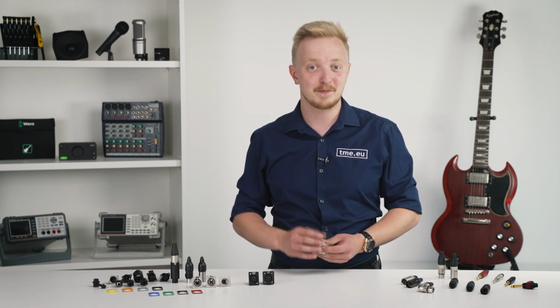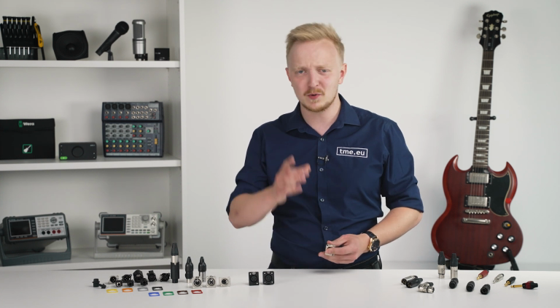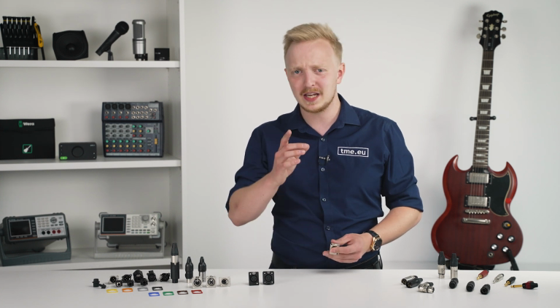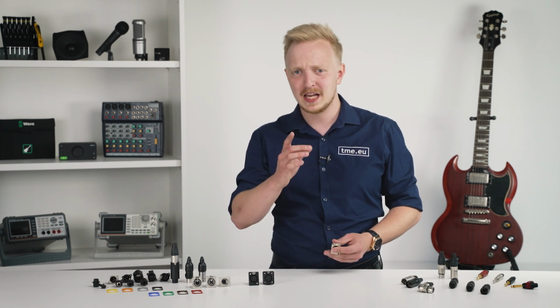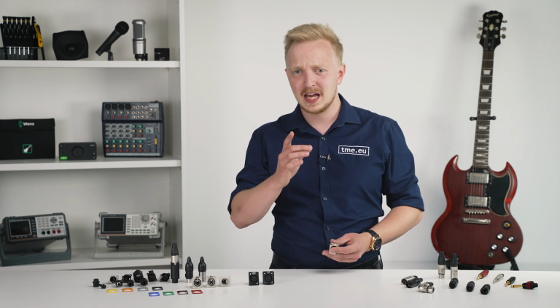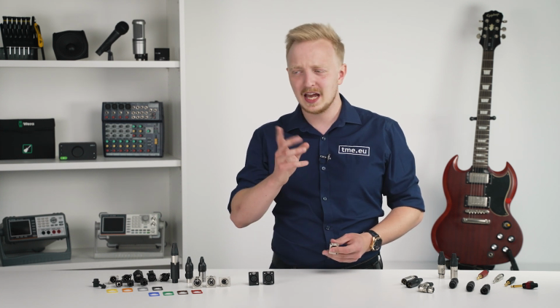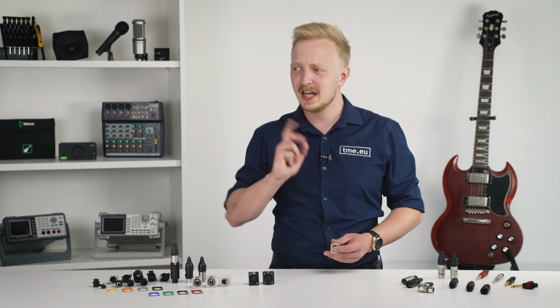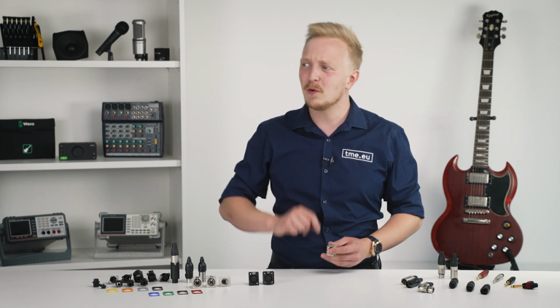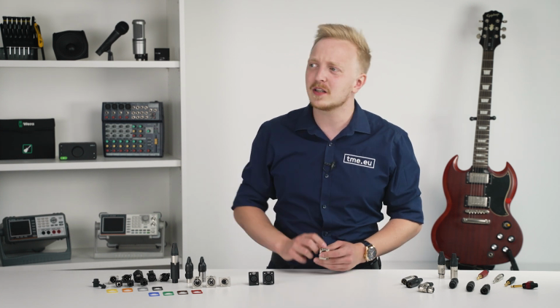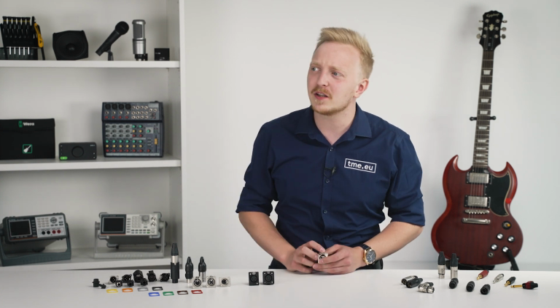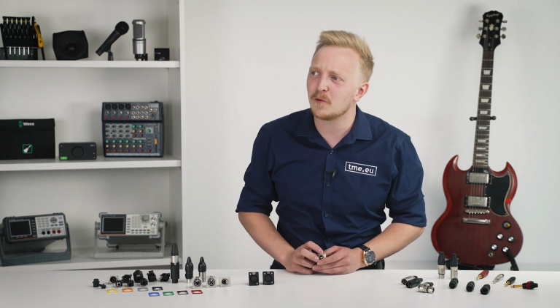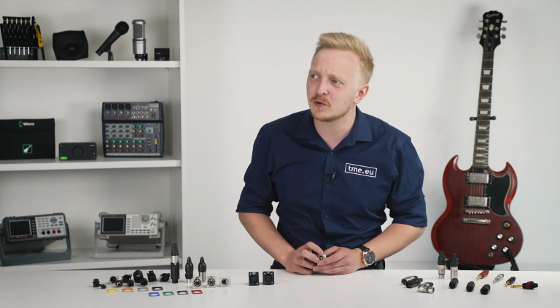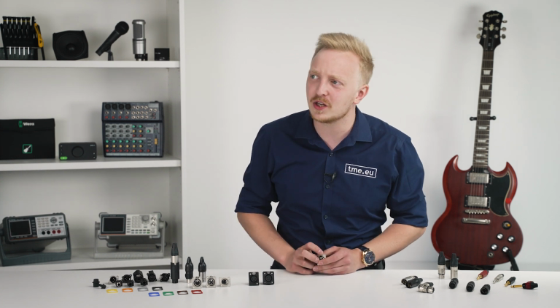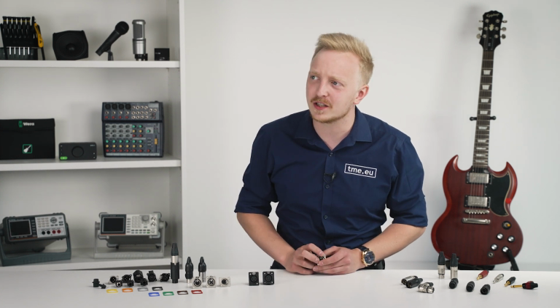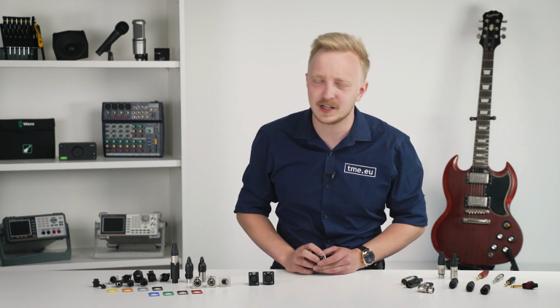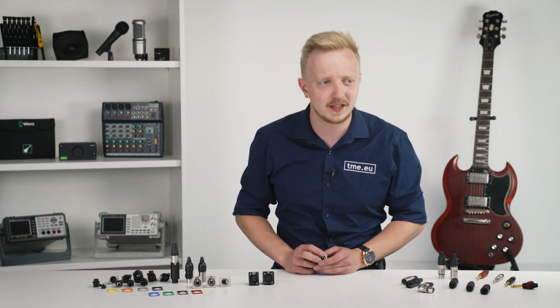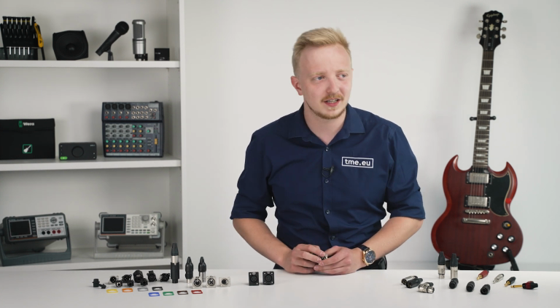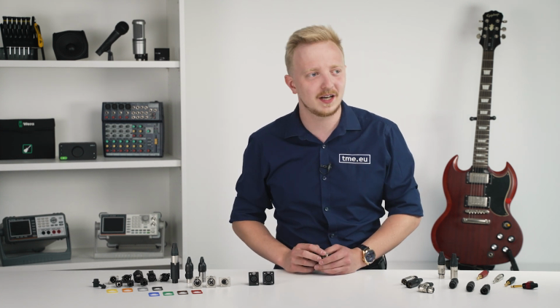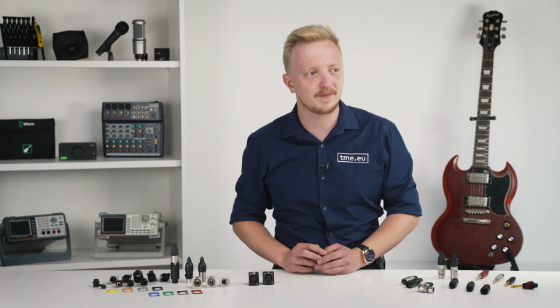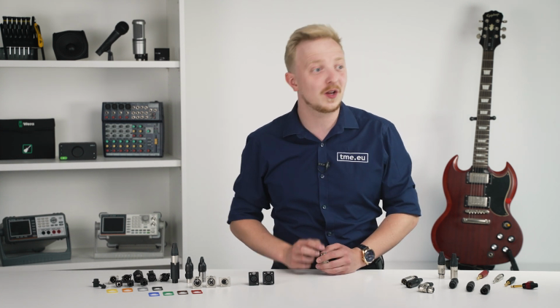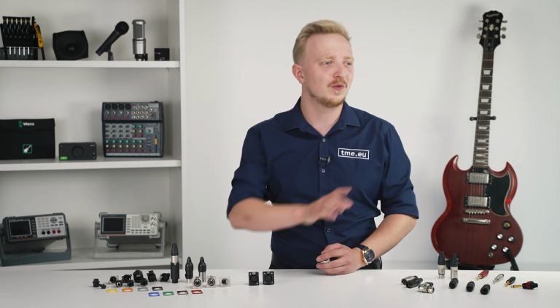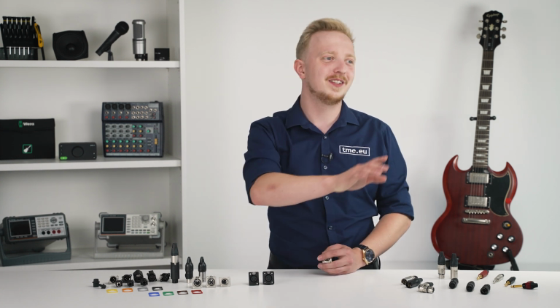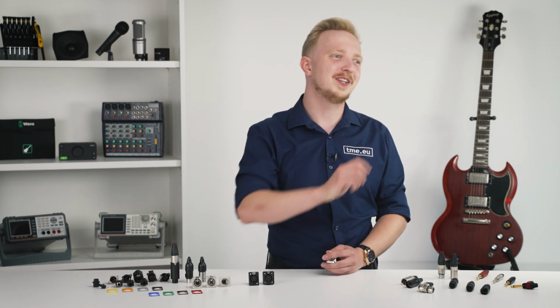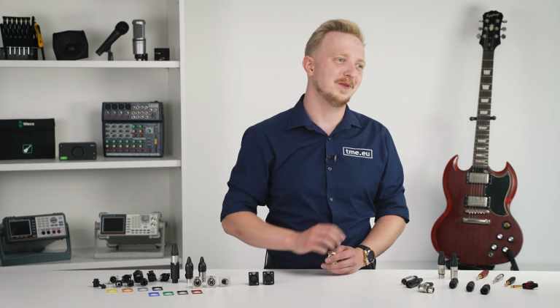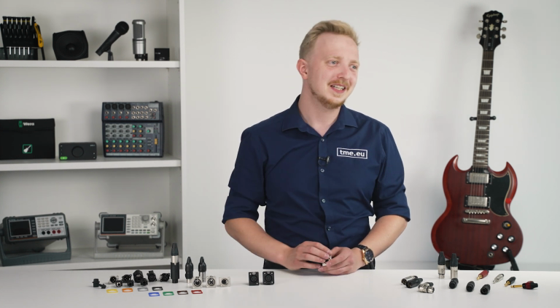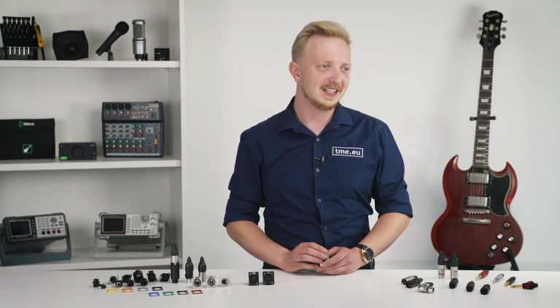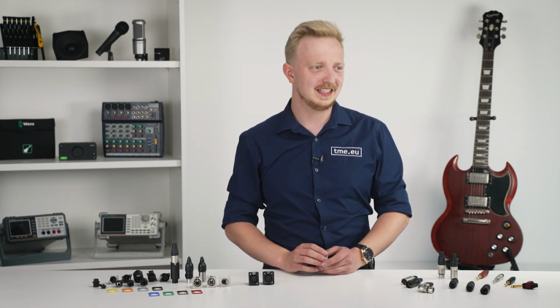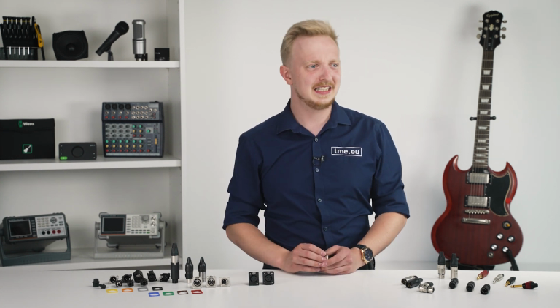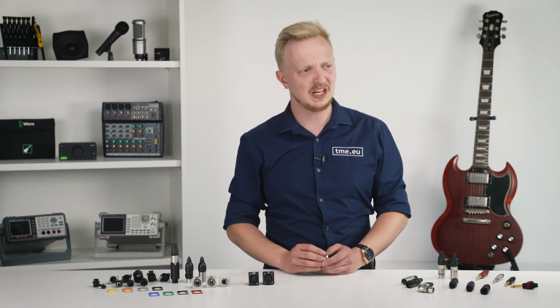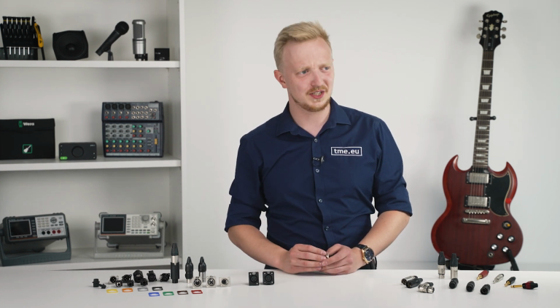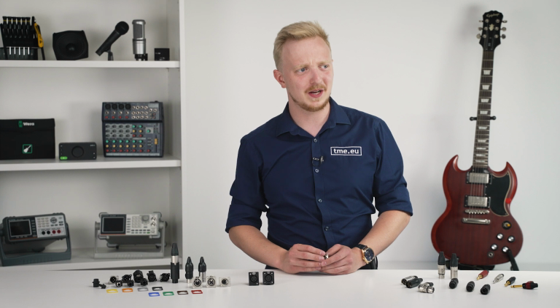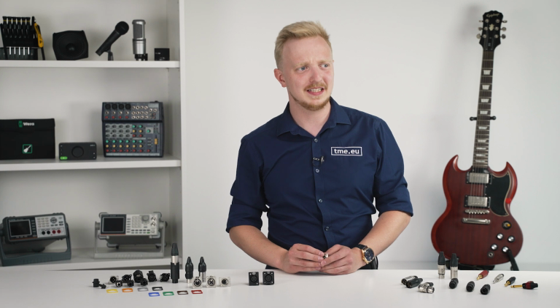By the way, anyone got a phone charger? Oh no — the other one.